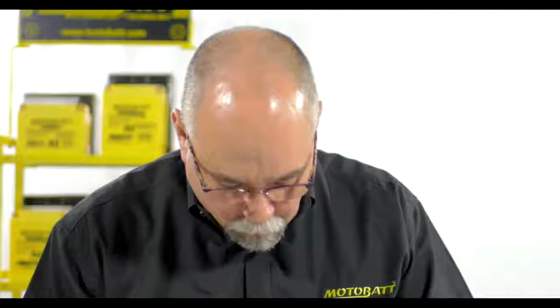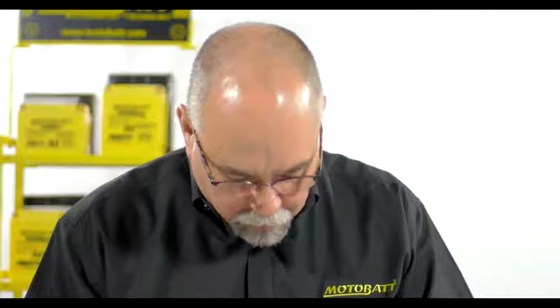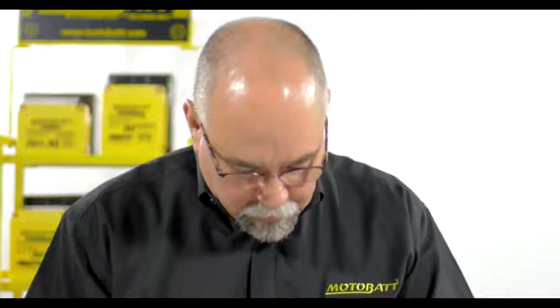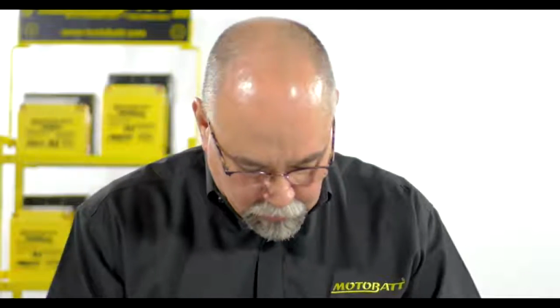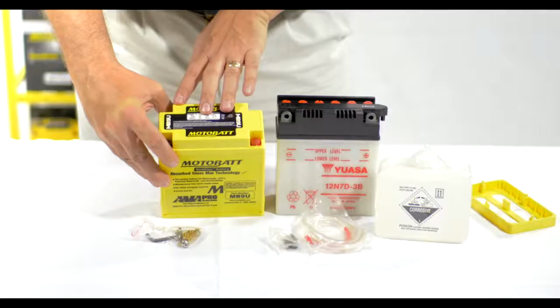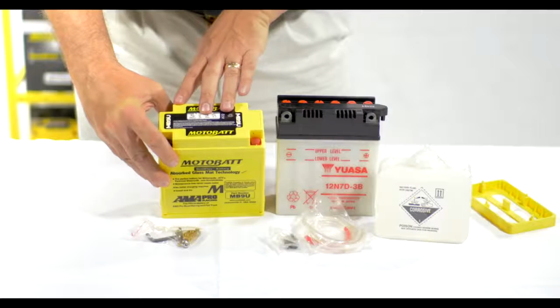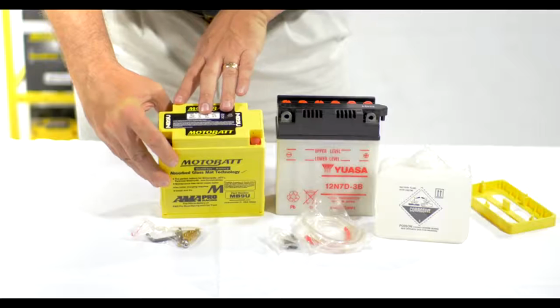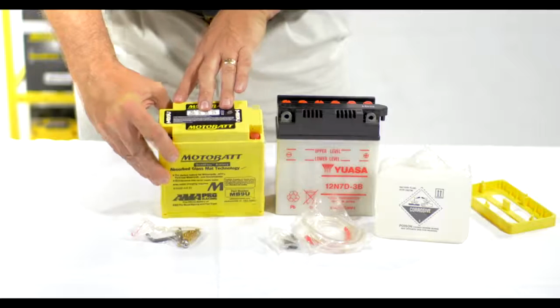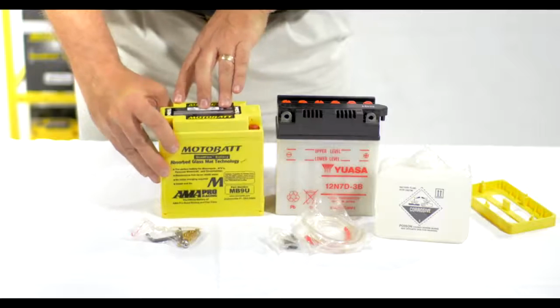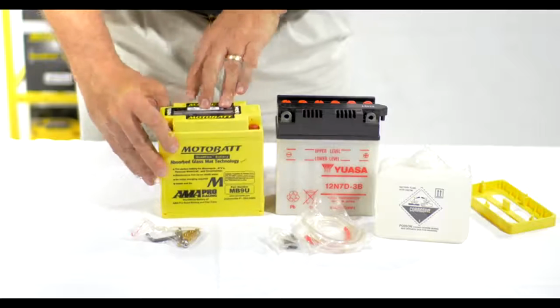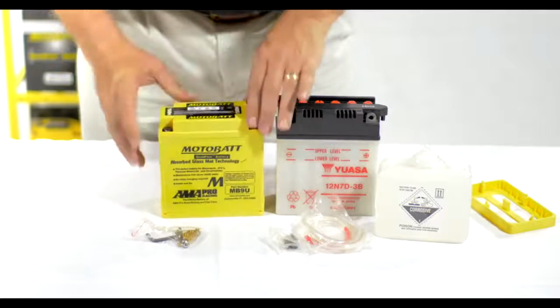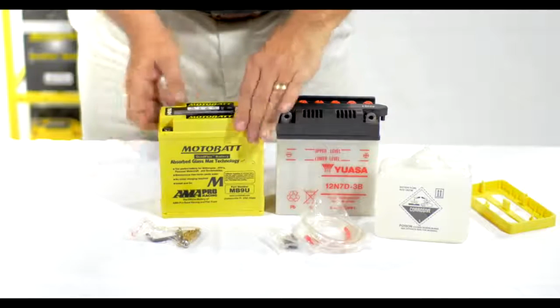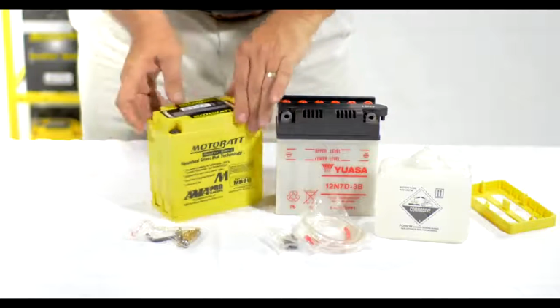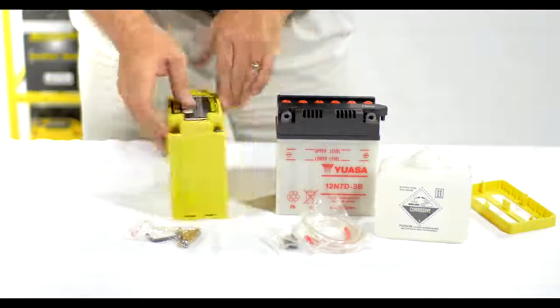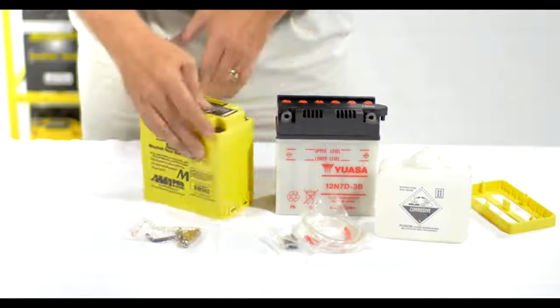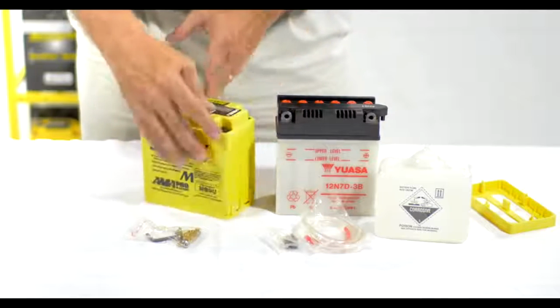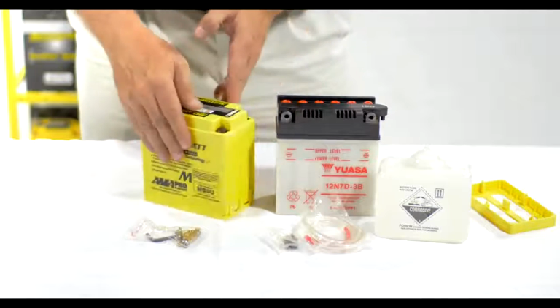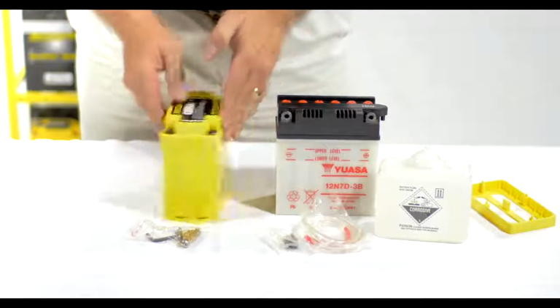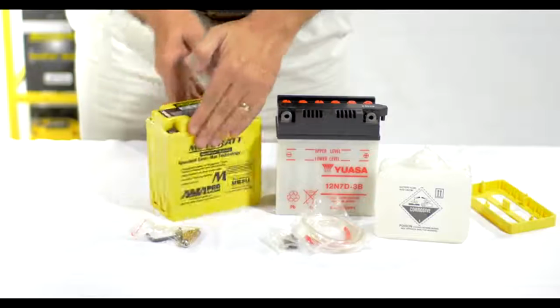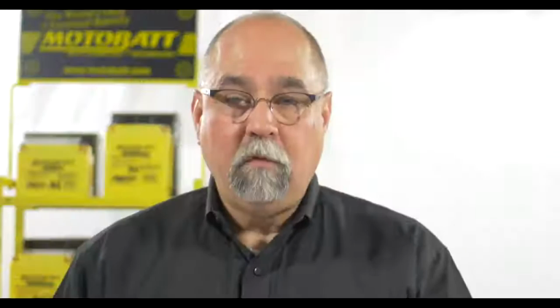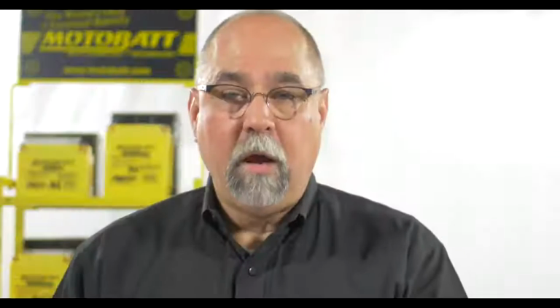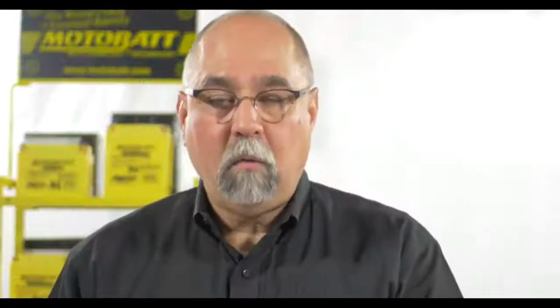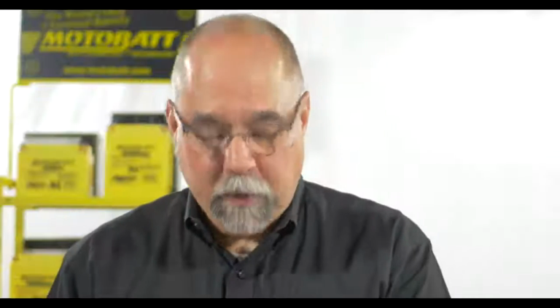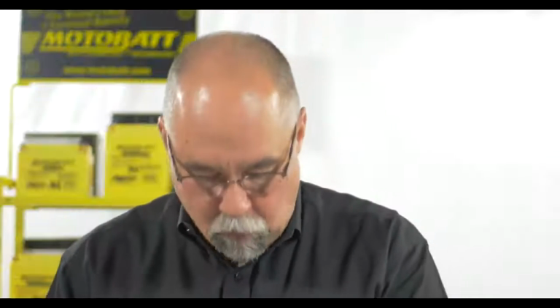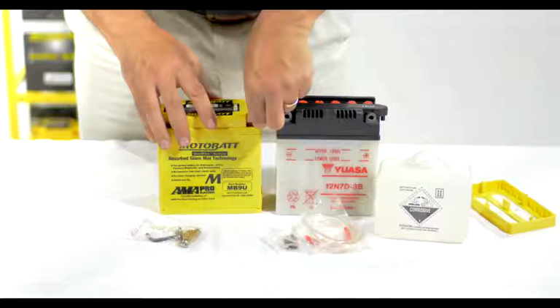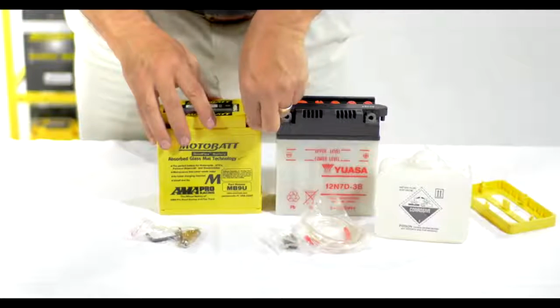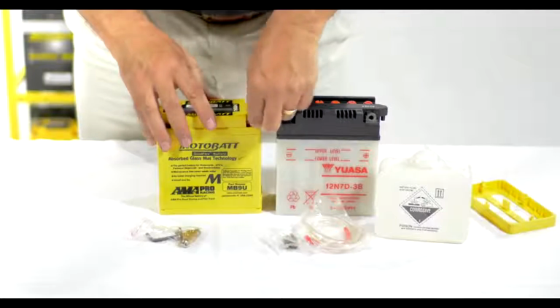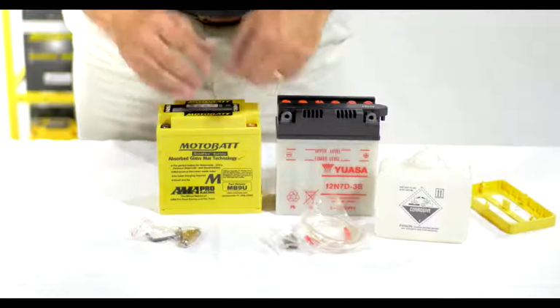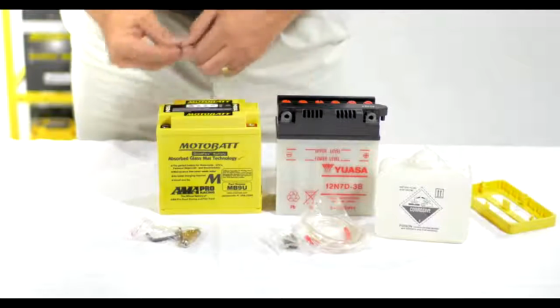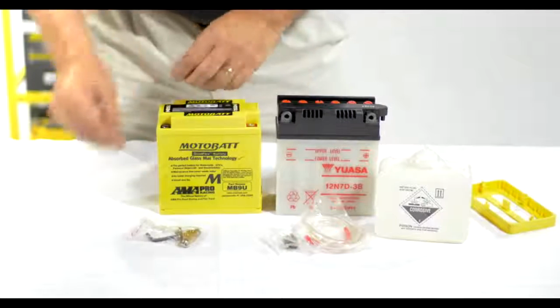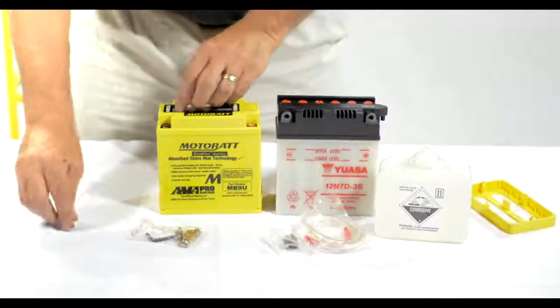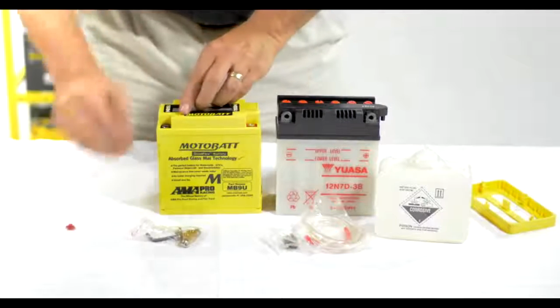We look at the terminal location to see if we have positive to positive, negative to negative. From there, we actually remove the protective terminal caps.